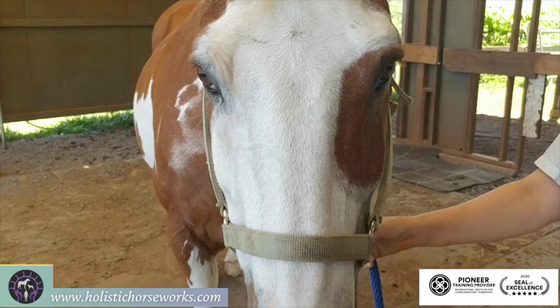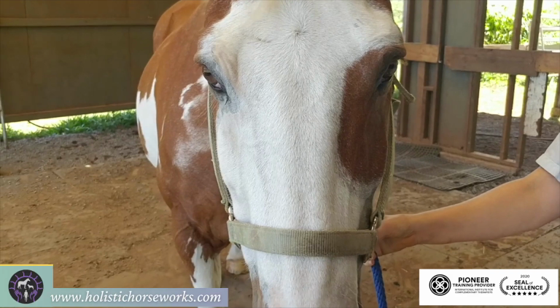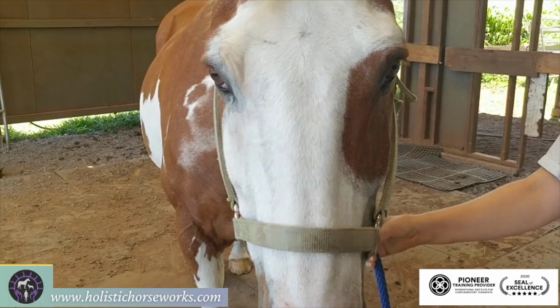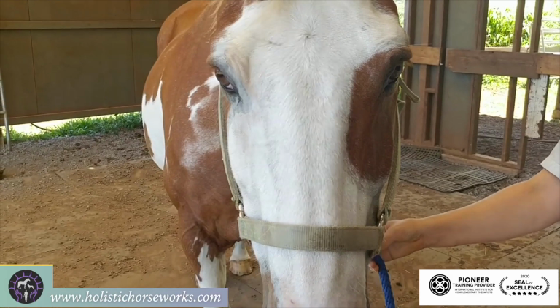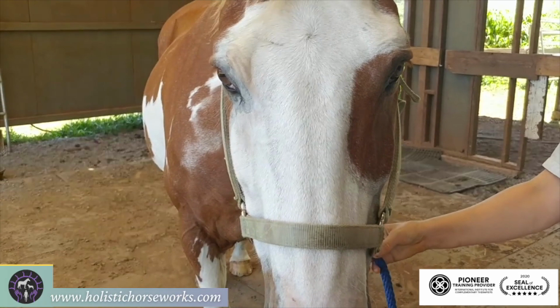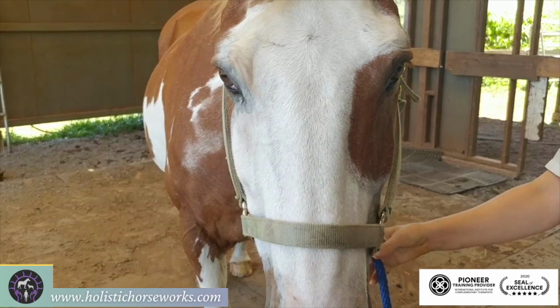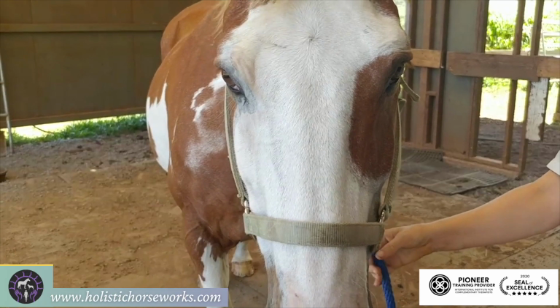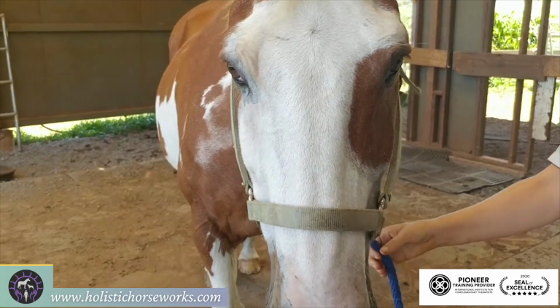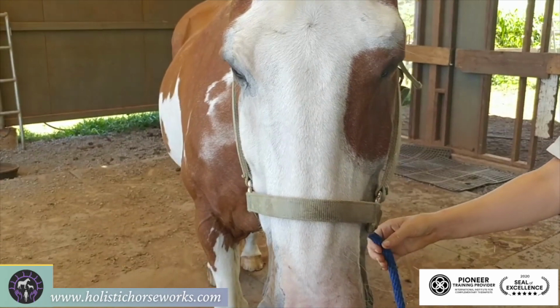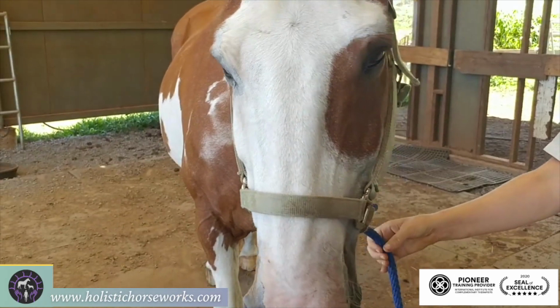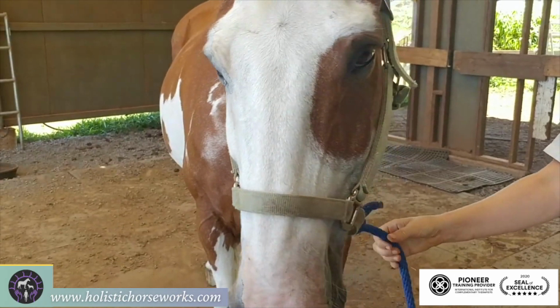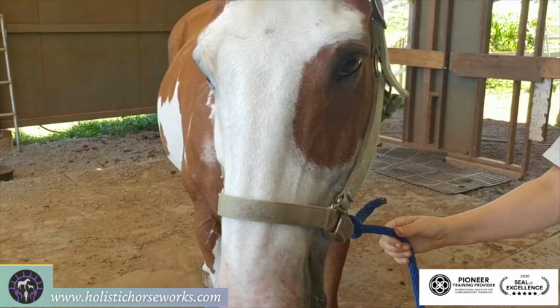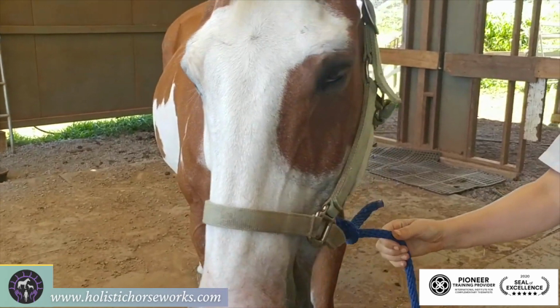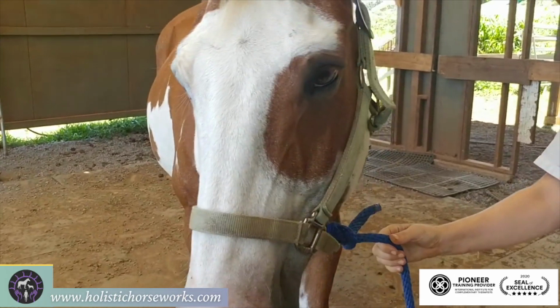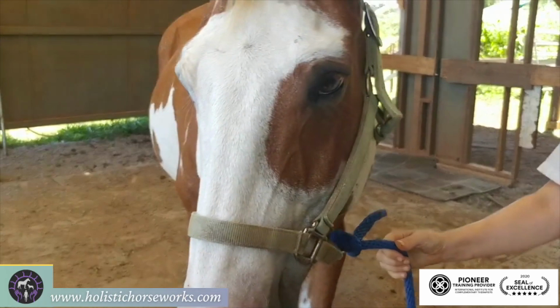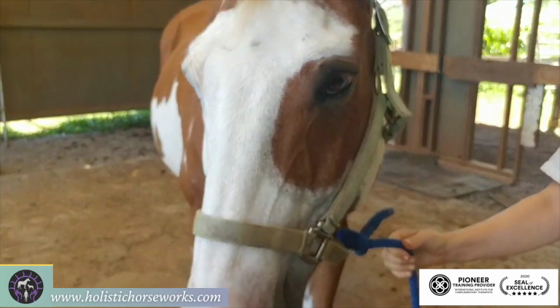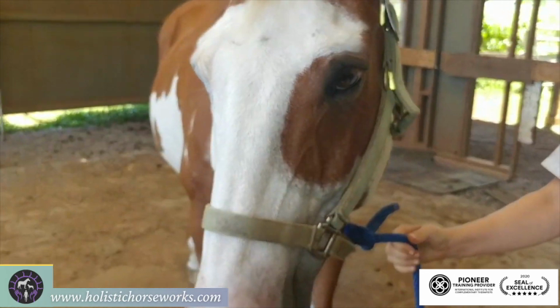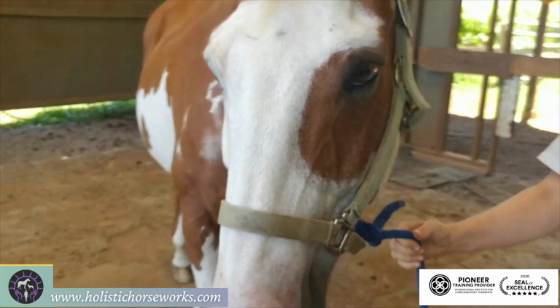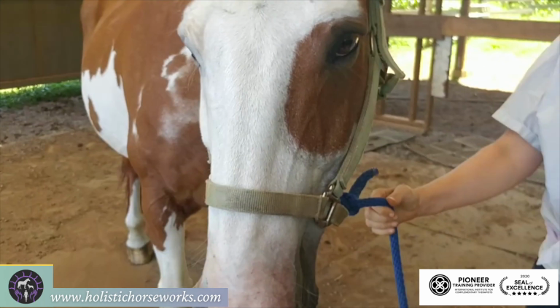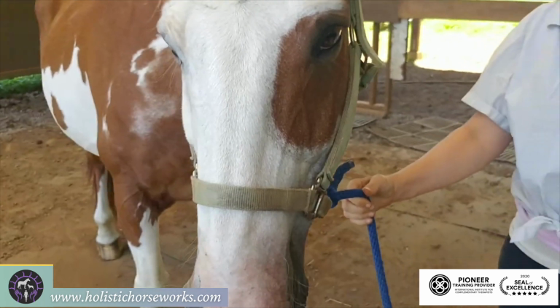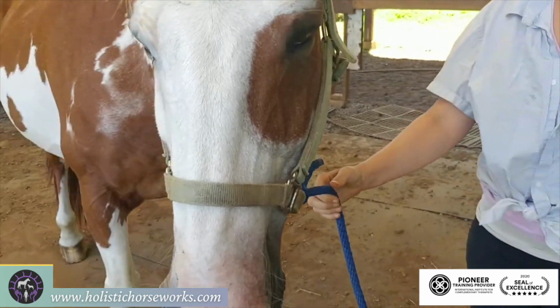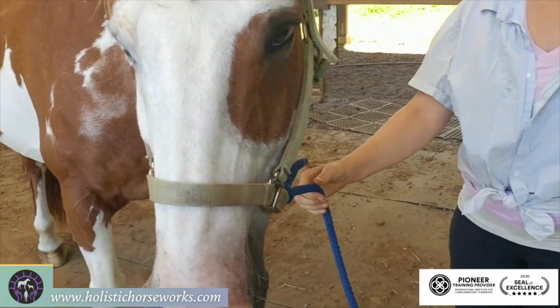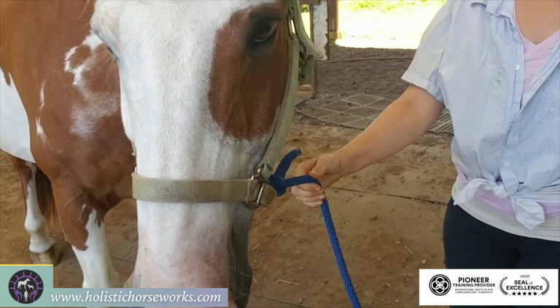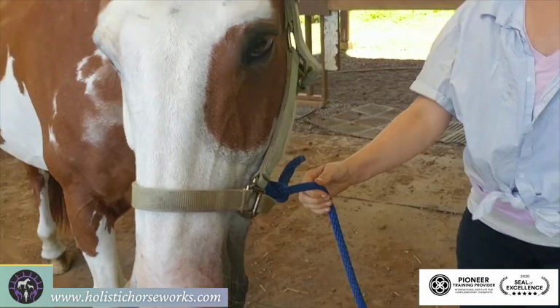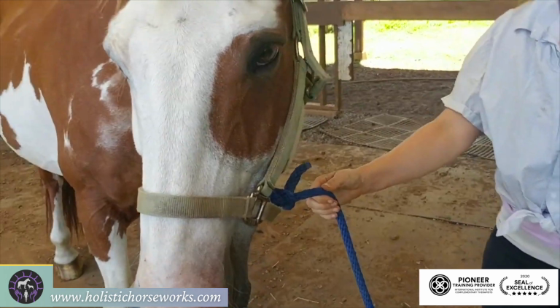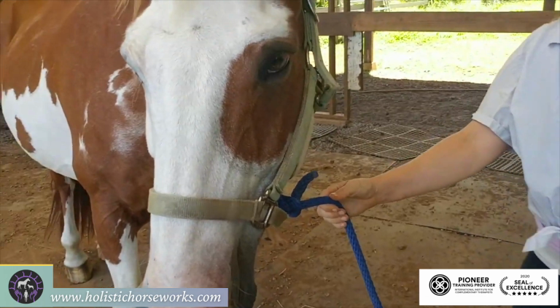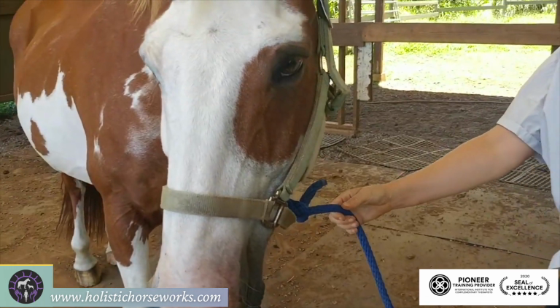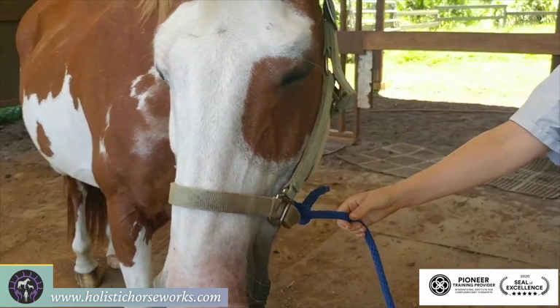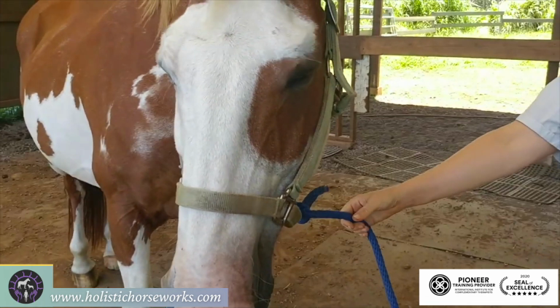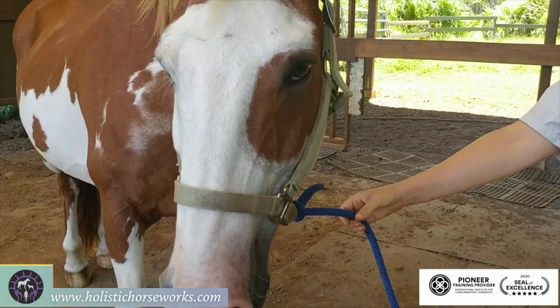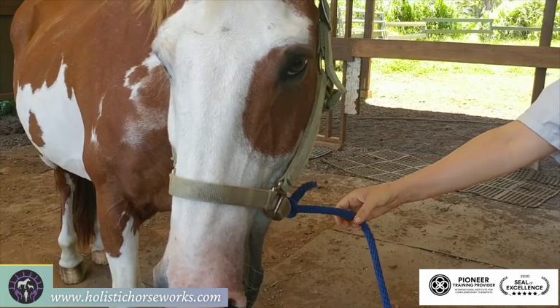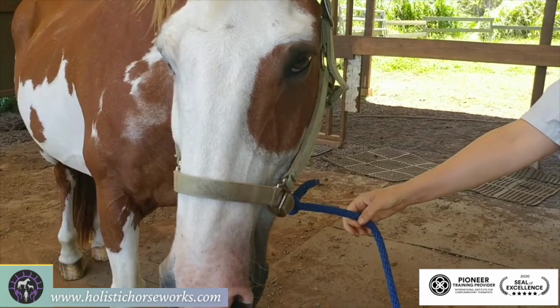Hi, this is April with the Holistic Horseworks, and people ask me what is it I see when I first look at a horse.